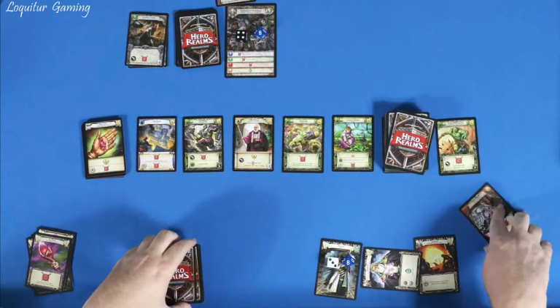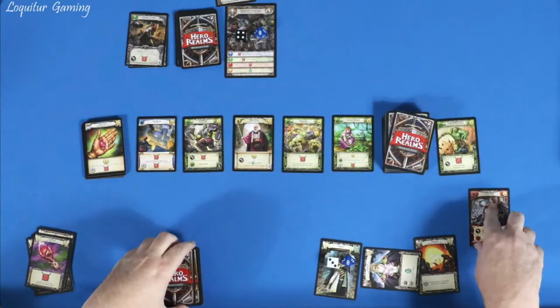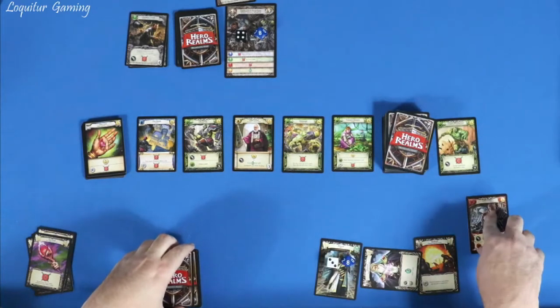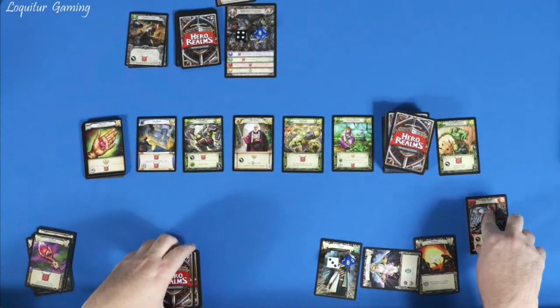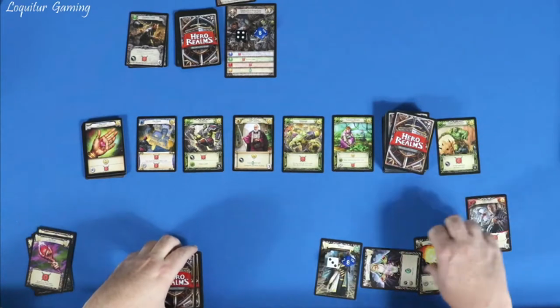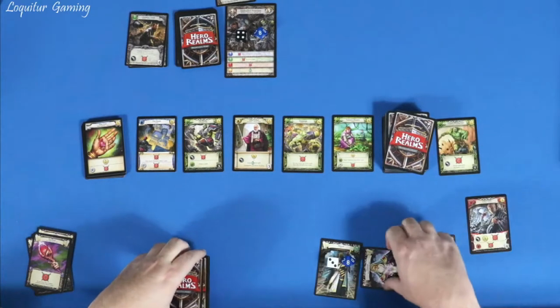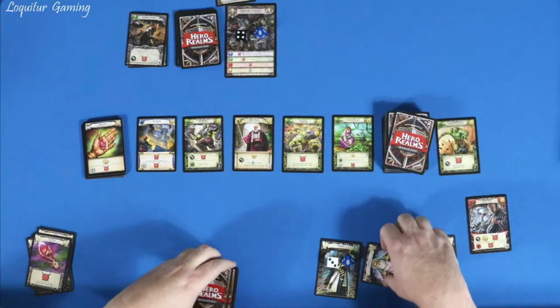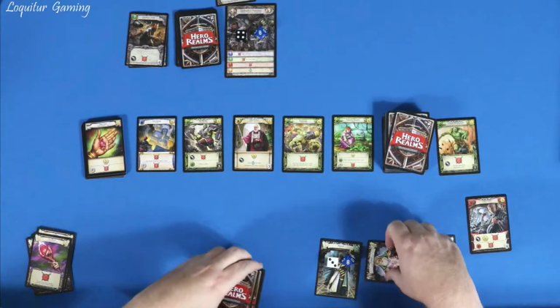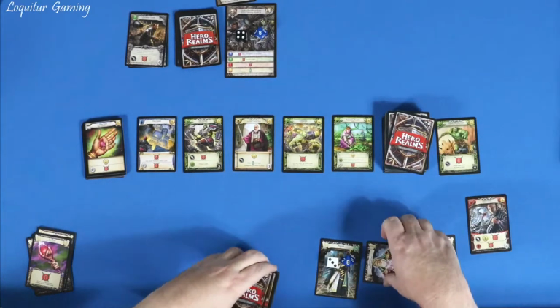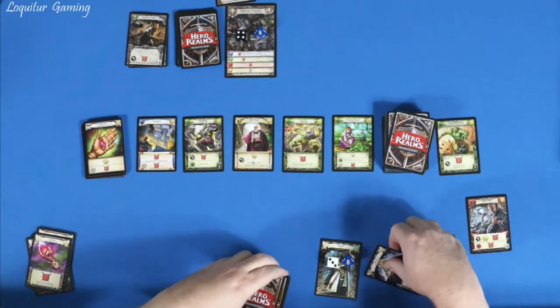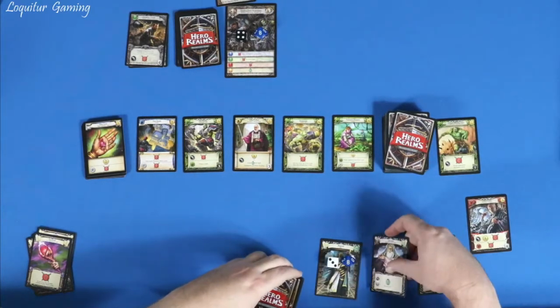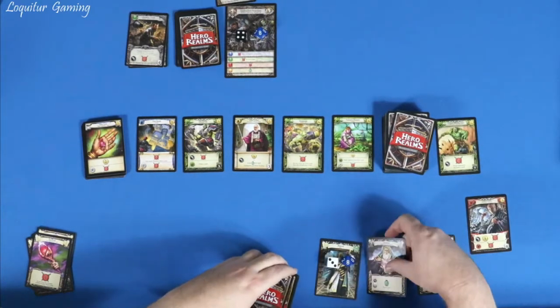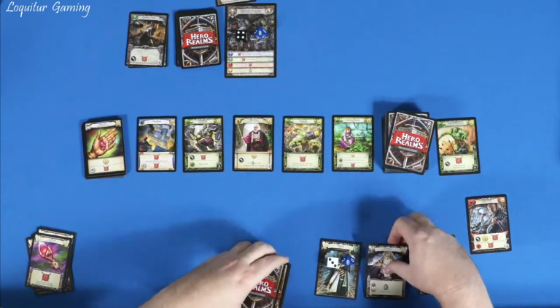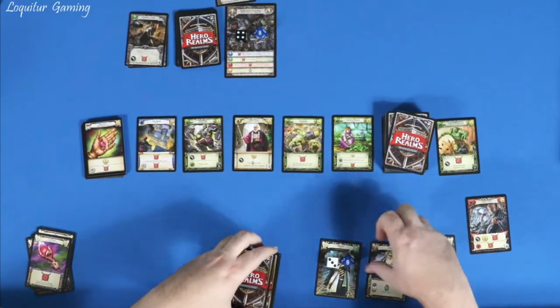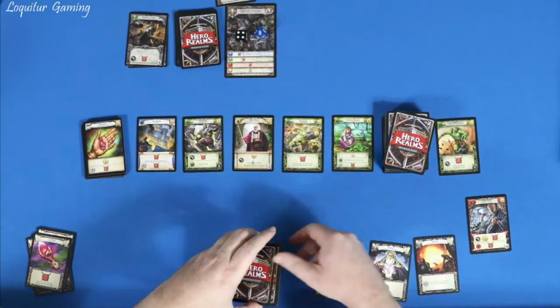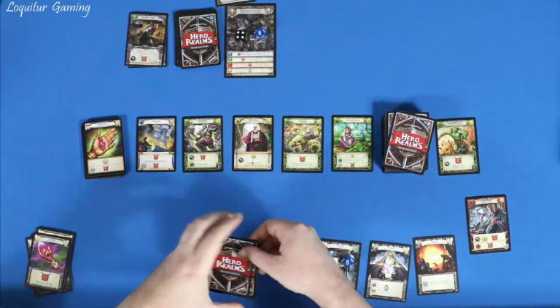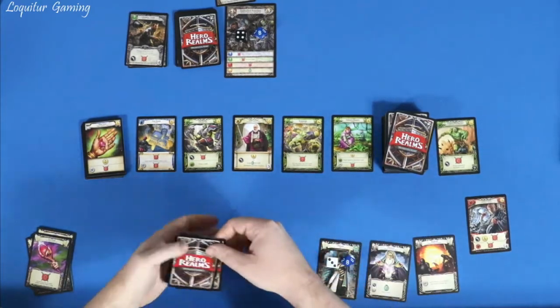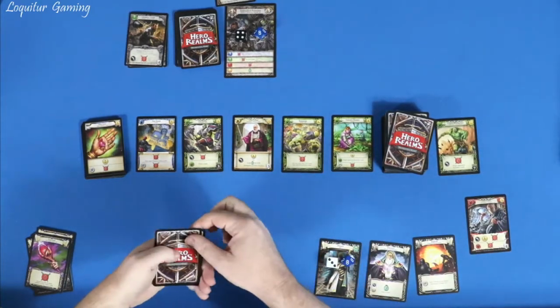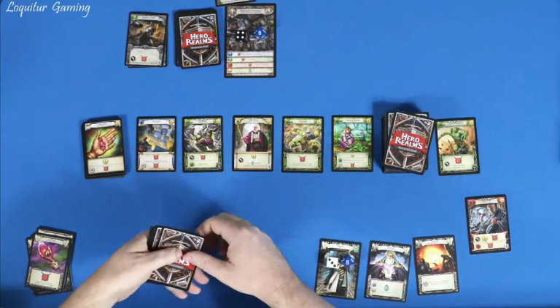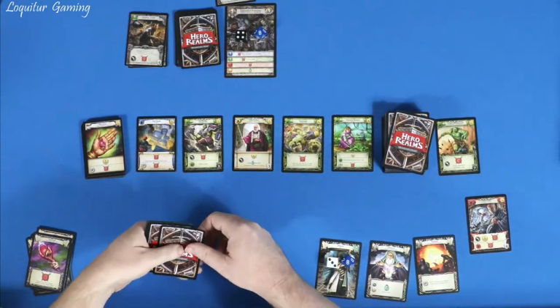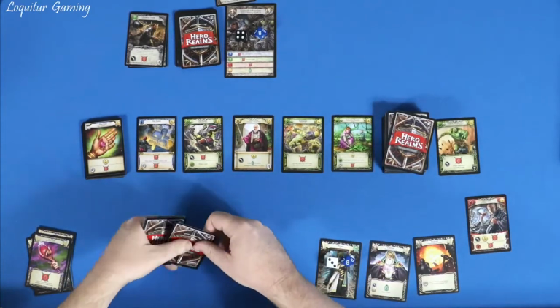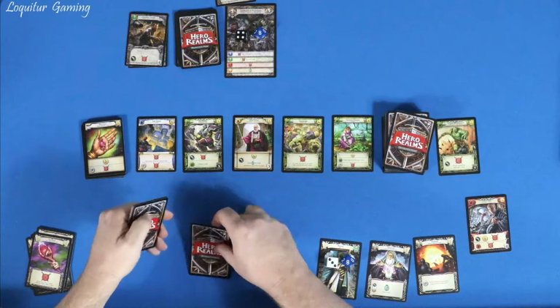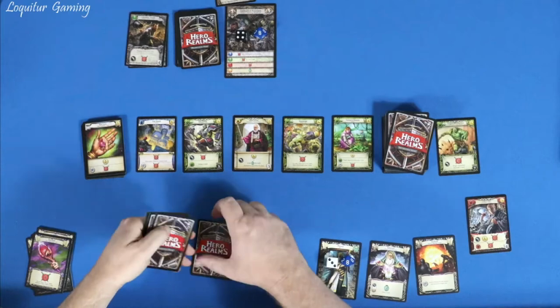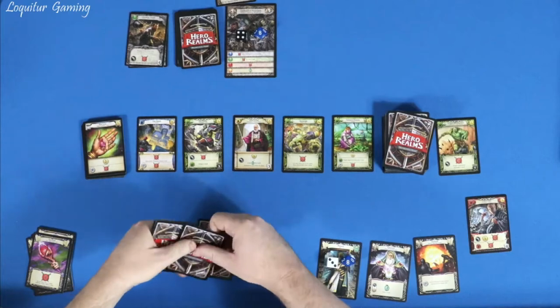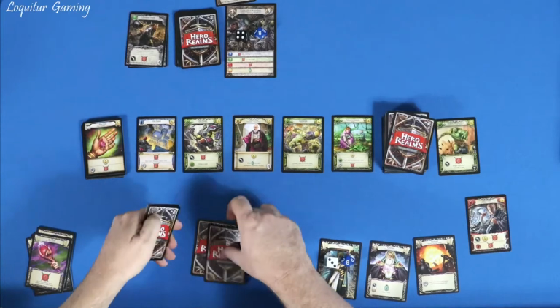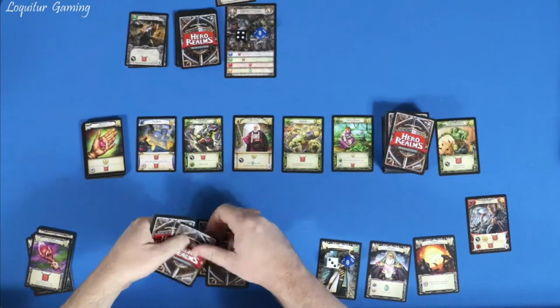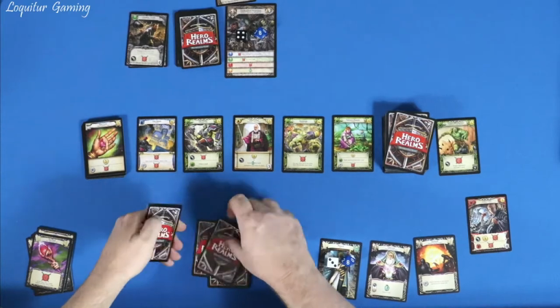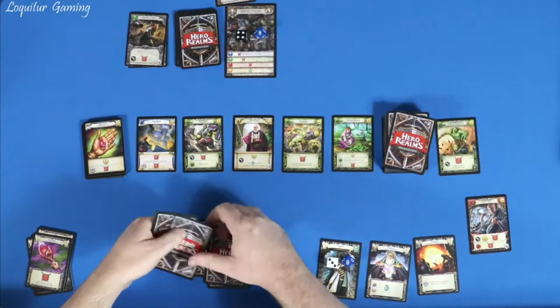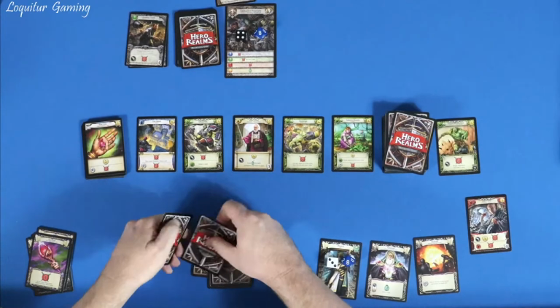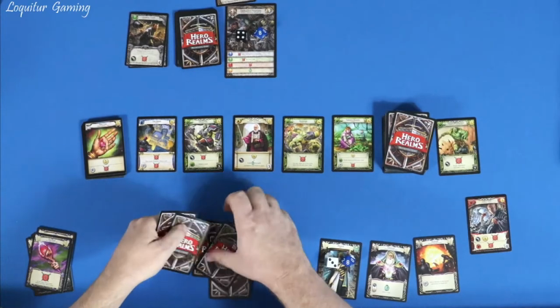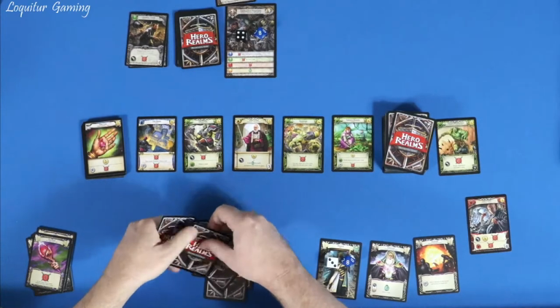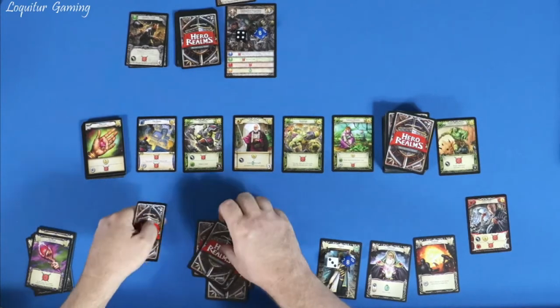I need another damage card because three damage isn't enough — I have to do four to this Charging Drunk. I'm going to spend two gold and one health, down to 38, to use my Channel to draw a card. I'm looking for either more damage or another action to trigger the drawing ability on my Fire Staff. I draw a champion card — I'll put the Champion out, use it to add one to the Combat Pool, and I've got three here to do the four damage needed to get rid of the Charging Drunk.